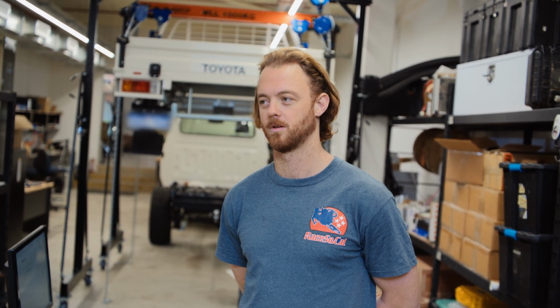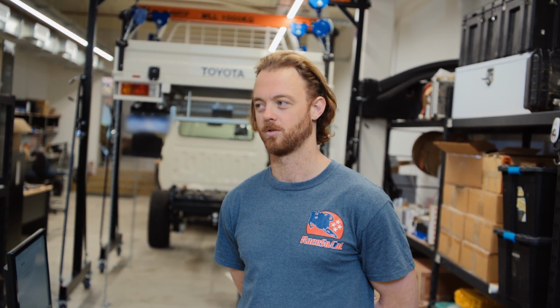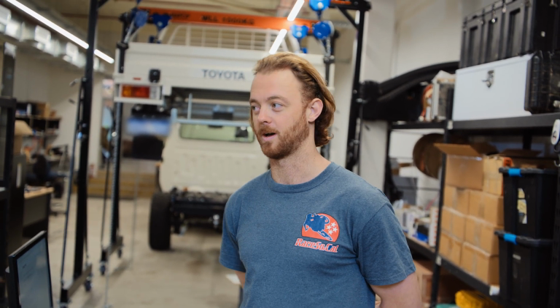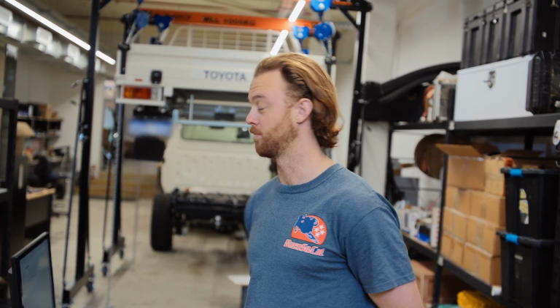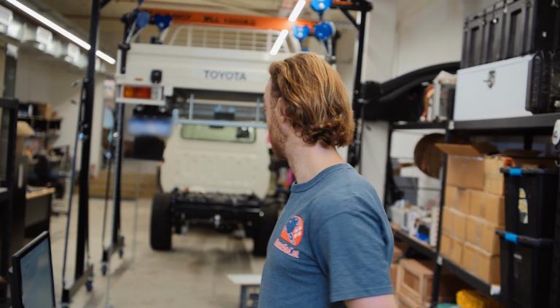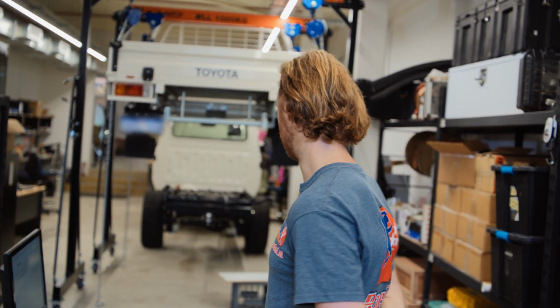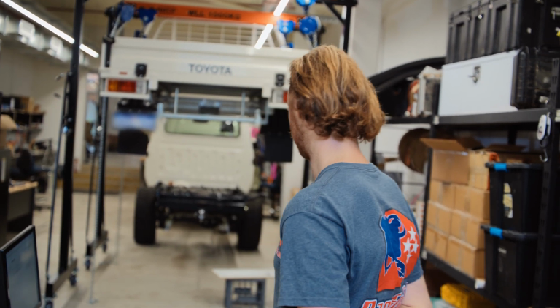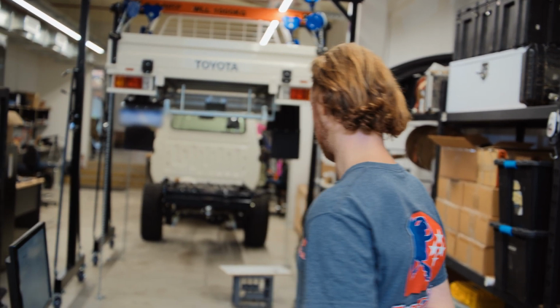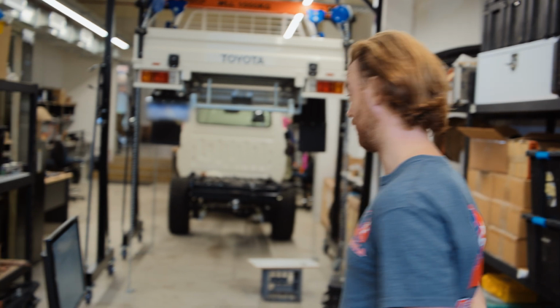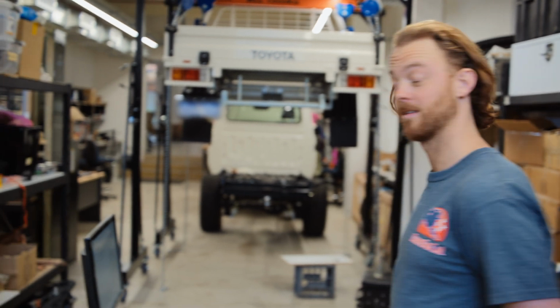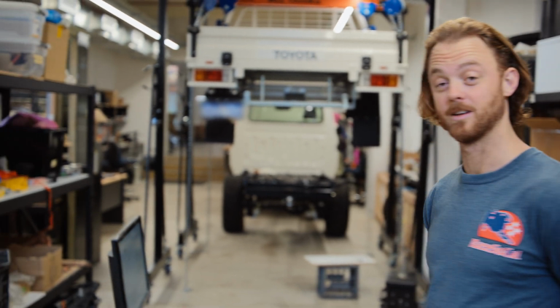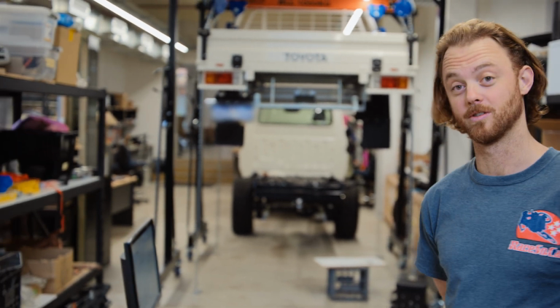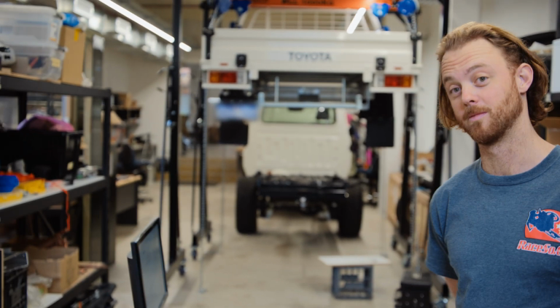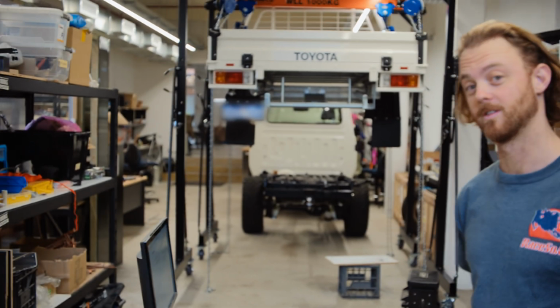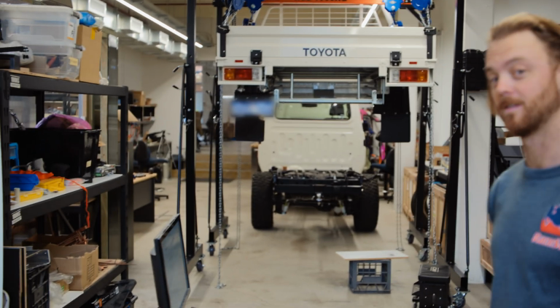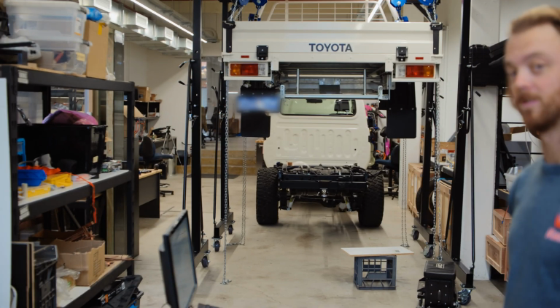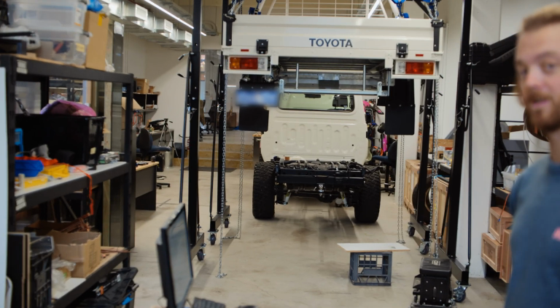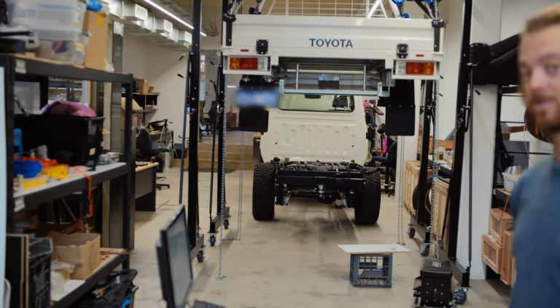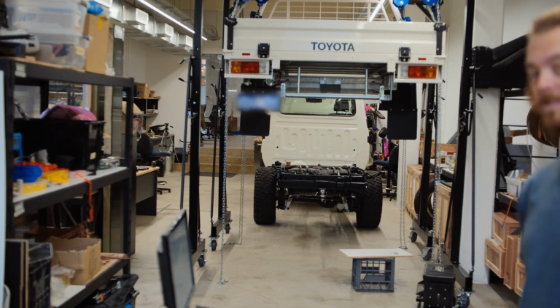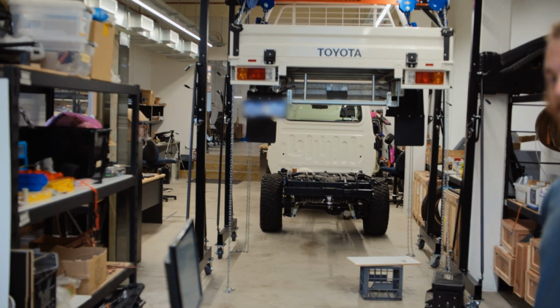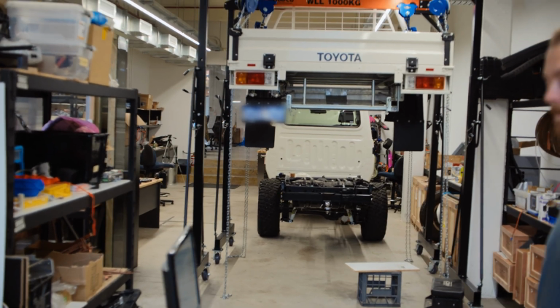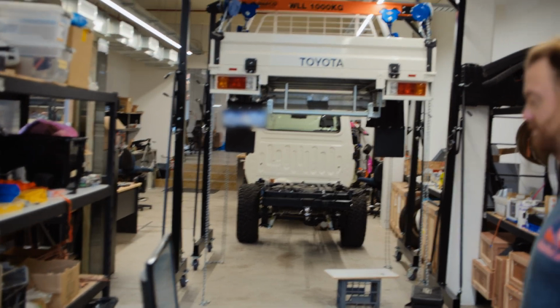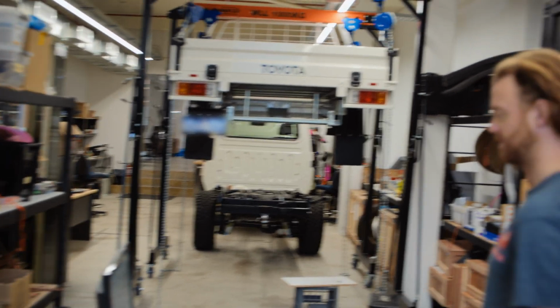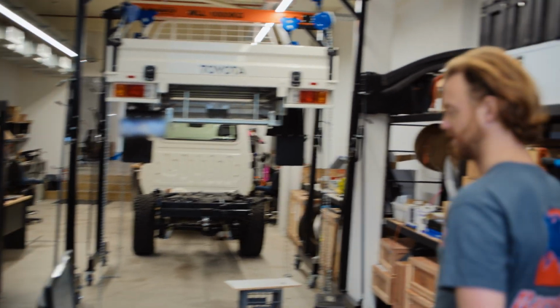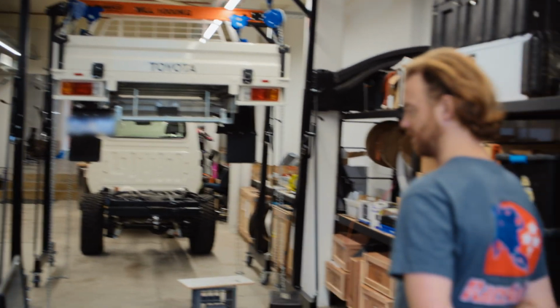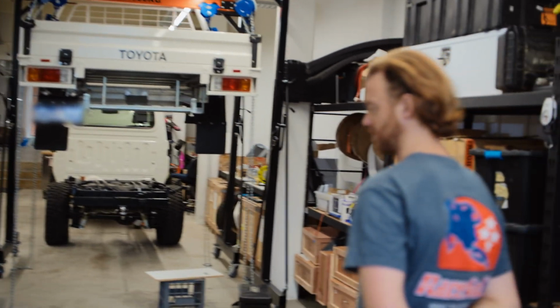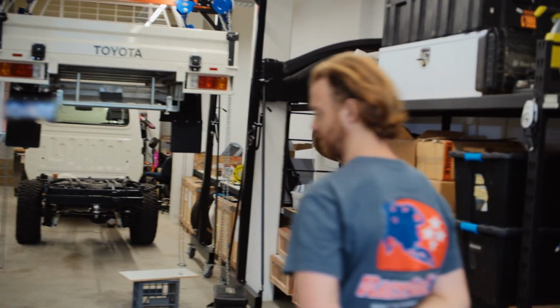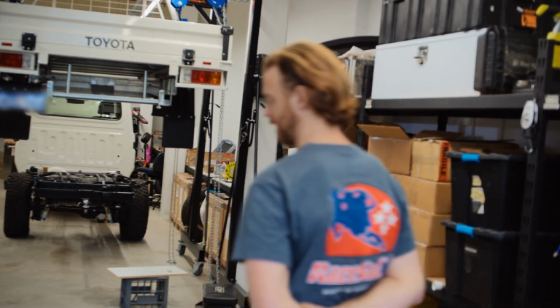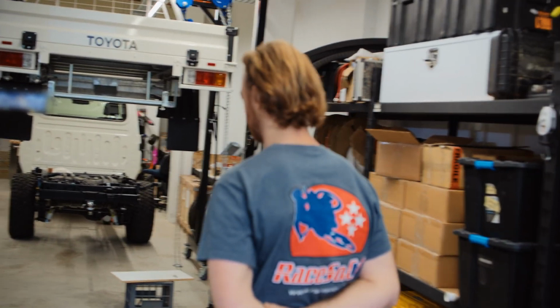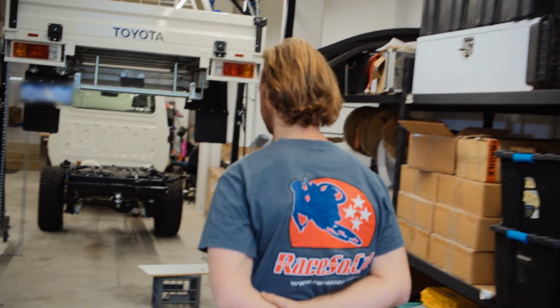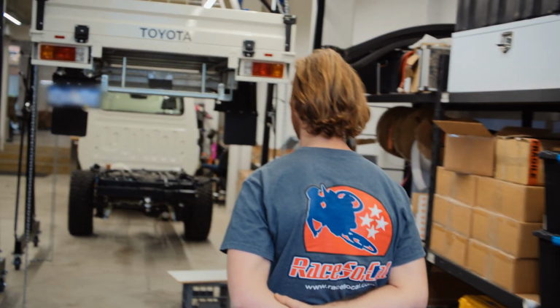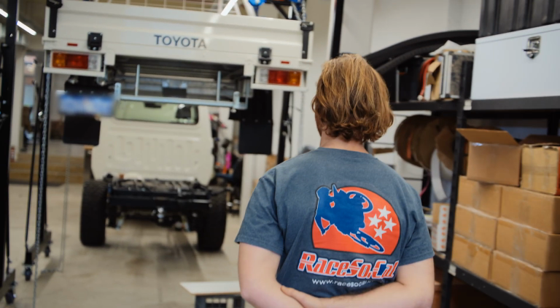I have a bit of a history in panel beating so the fabrication side of things often falls to me. That brings quite nicely to some of the stuff on the Landcruiser that's been slowly being built.